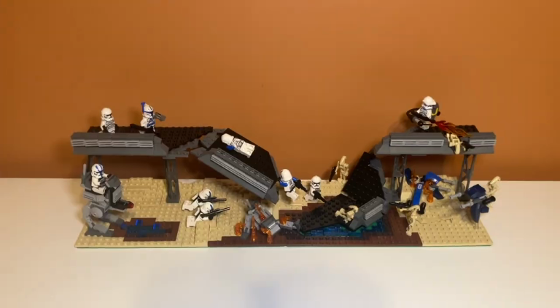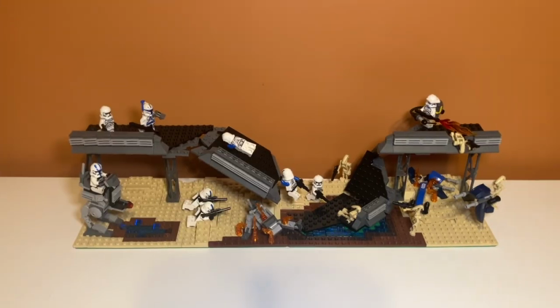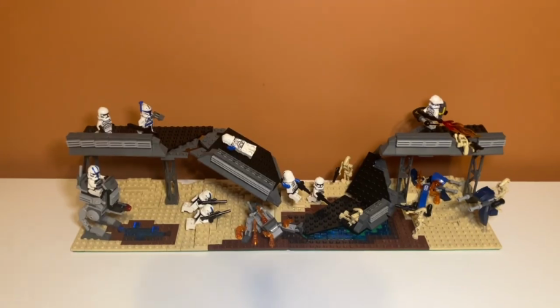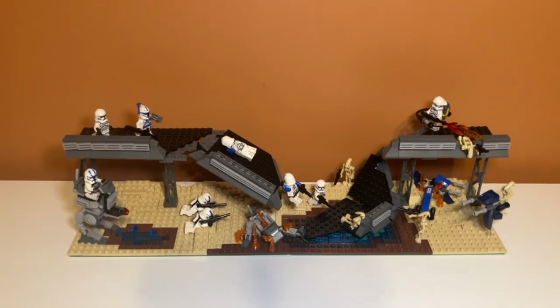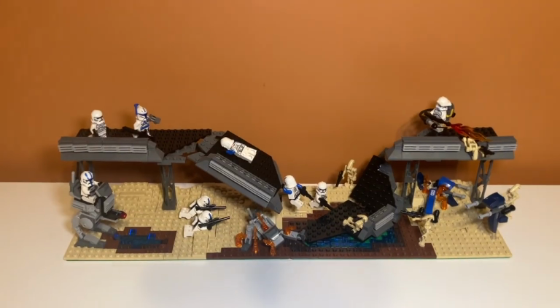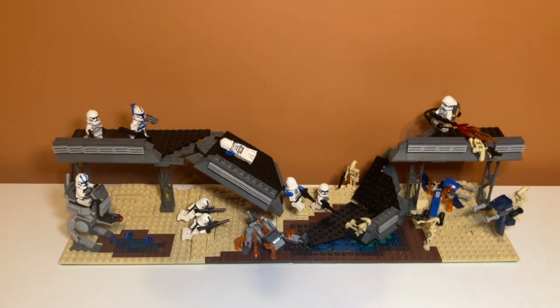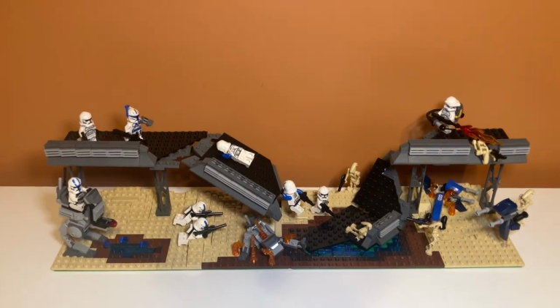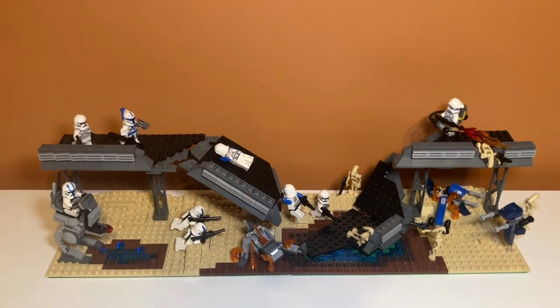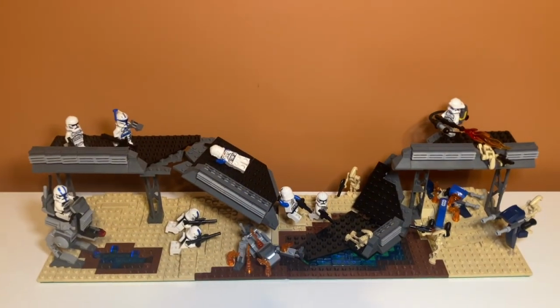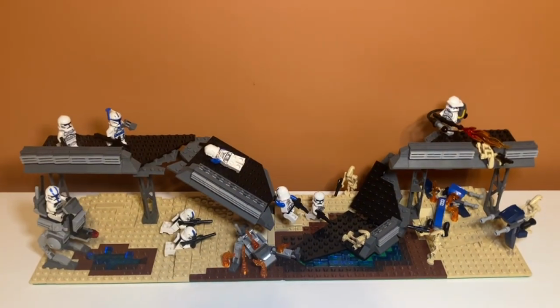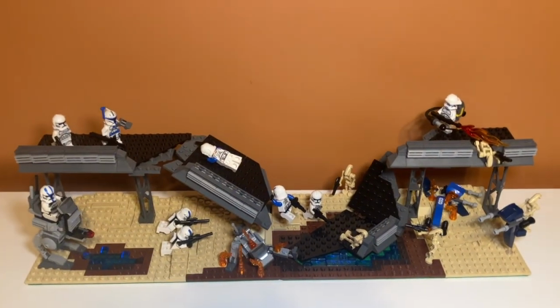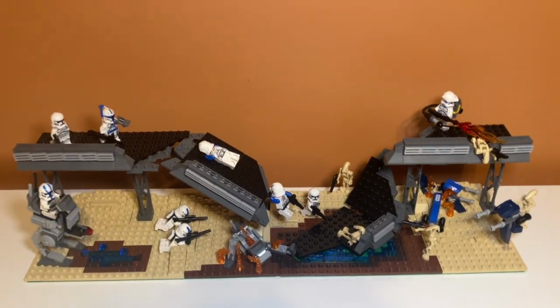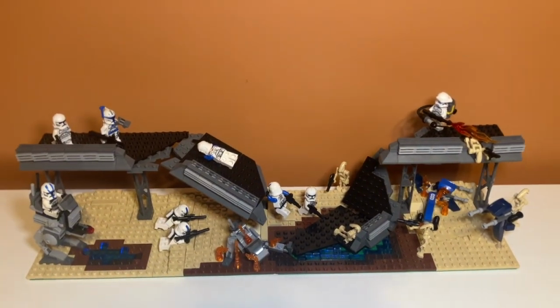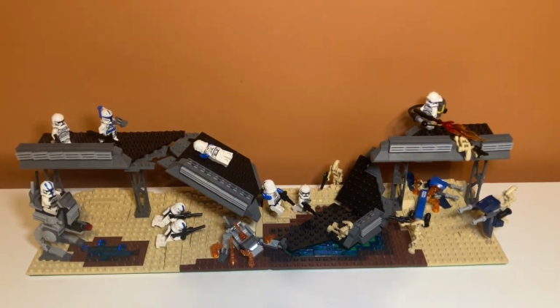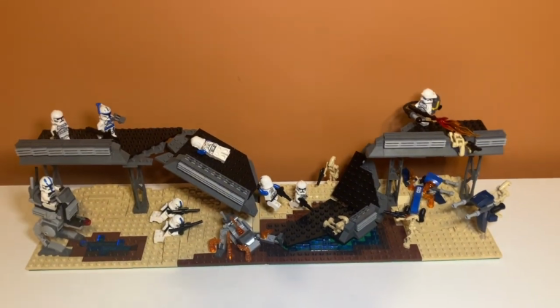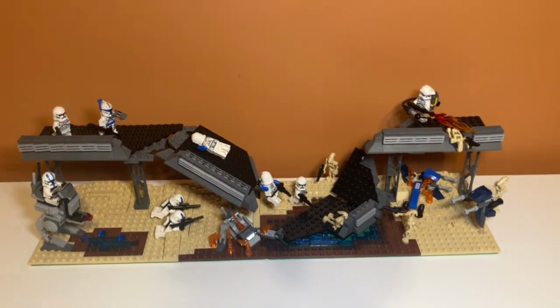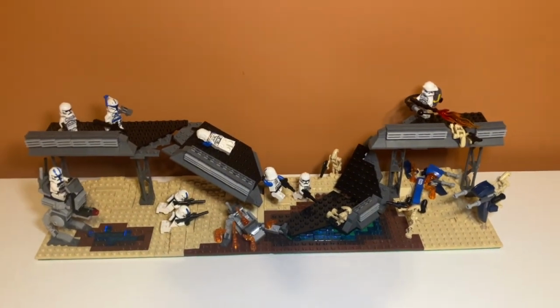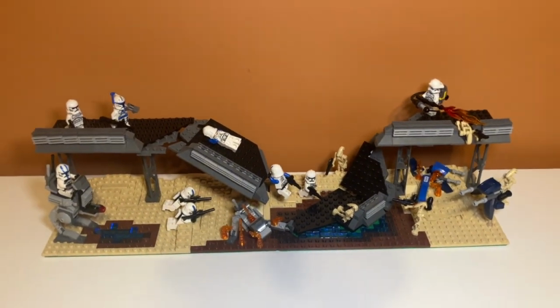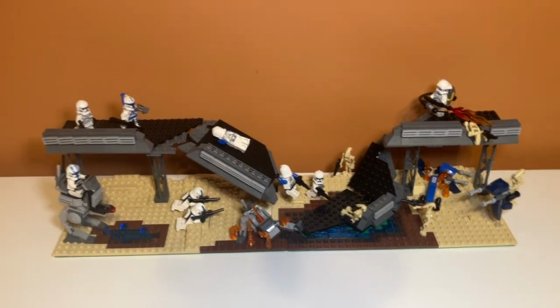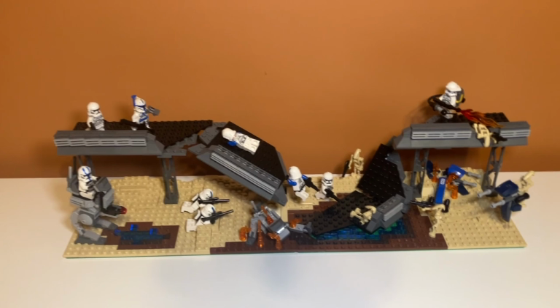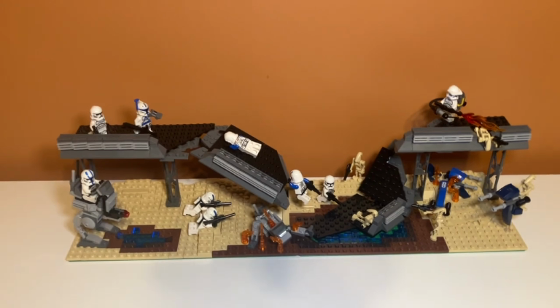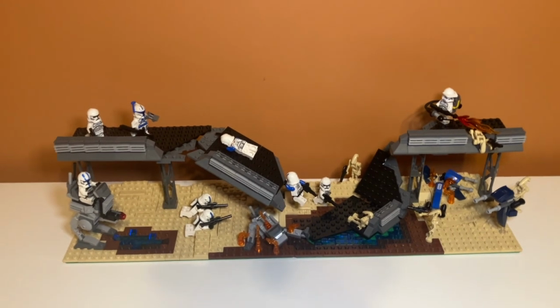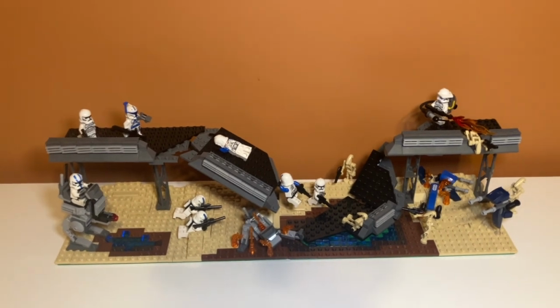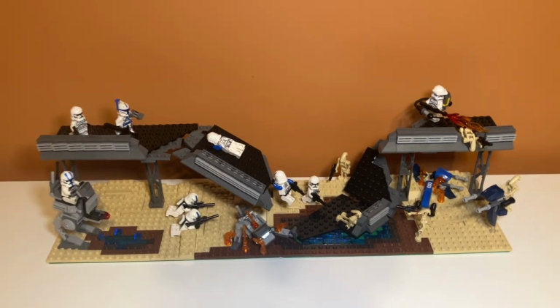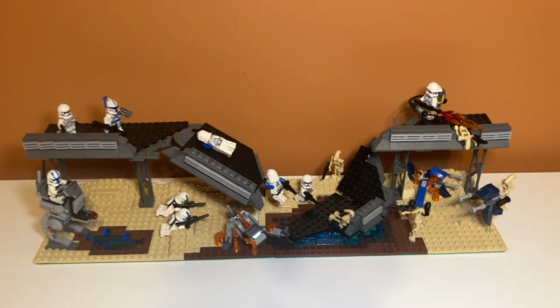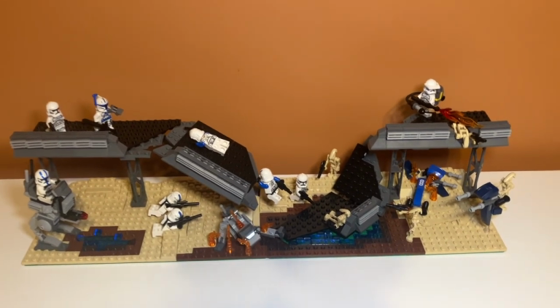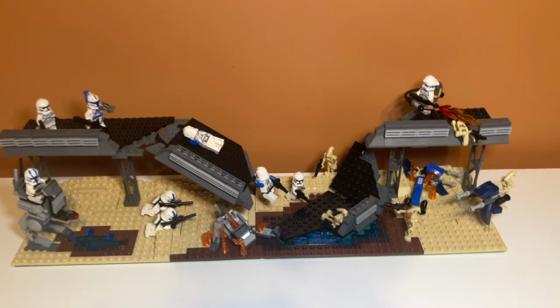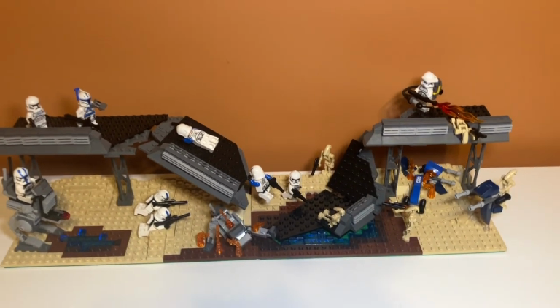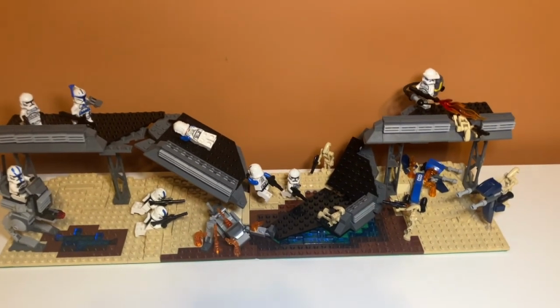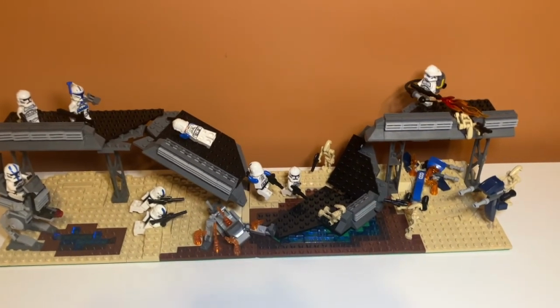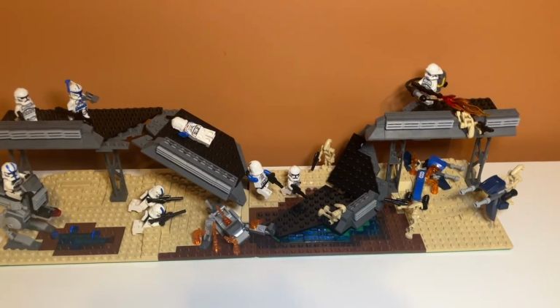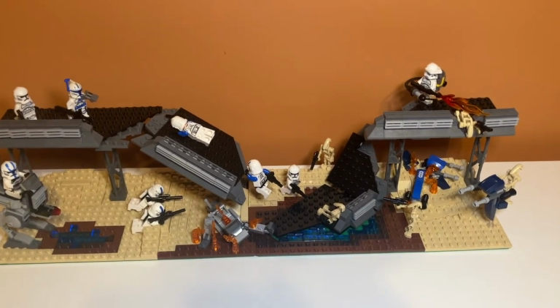This is what the complete MOC looks like. As you can see, there's a bridge, and then there's a collapsed bridge in the middle.